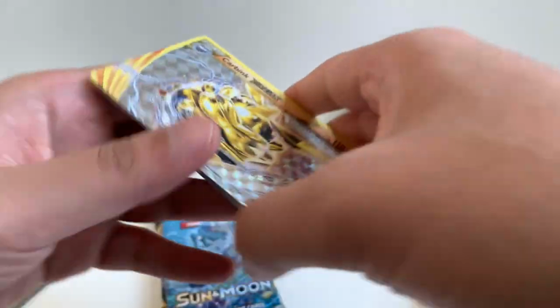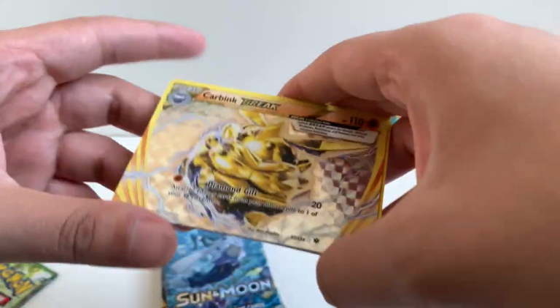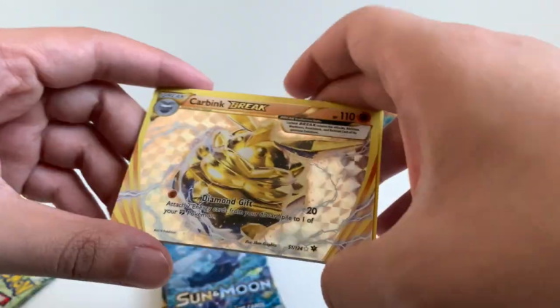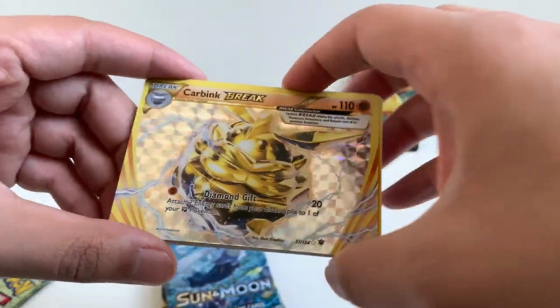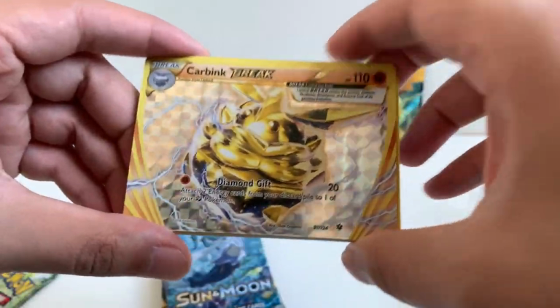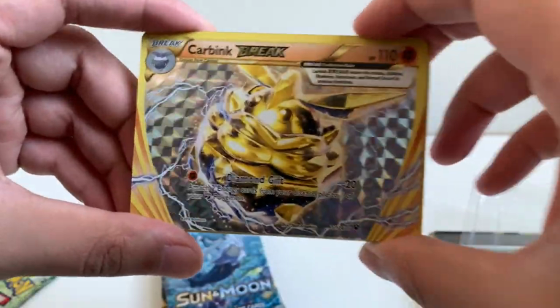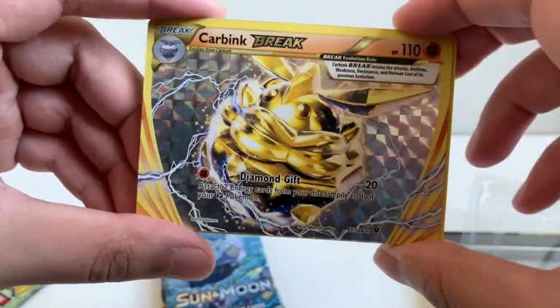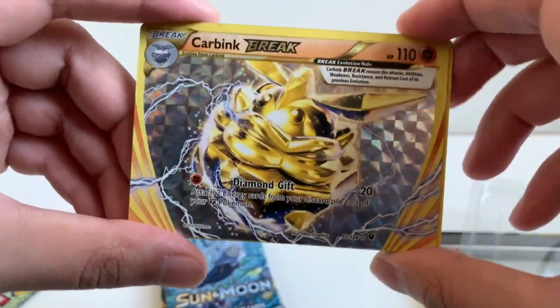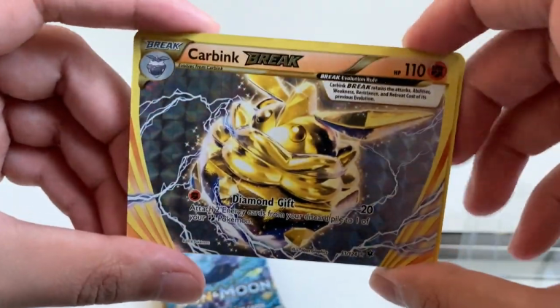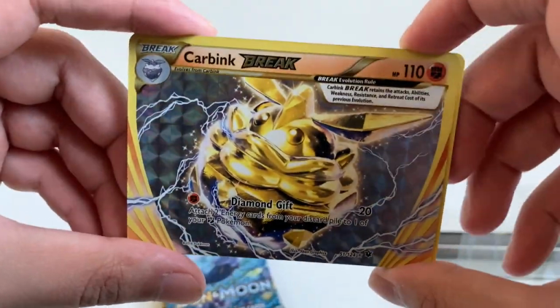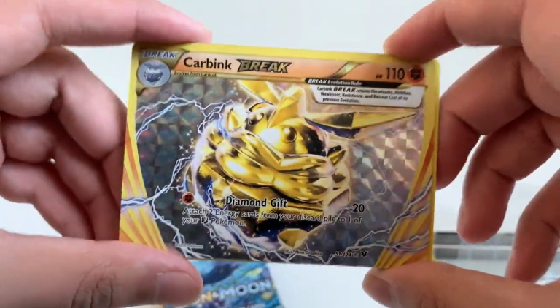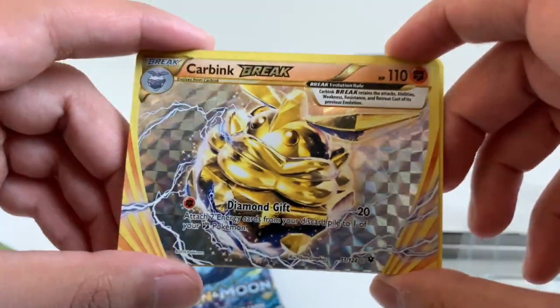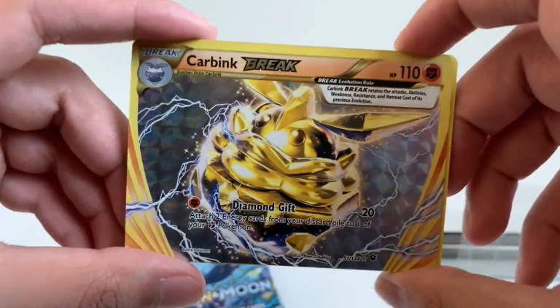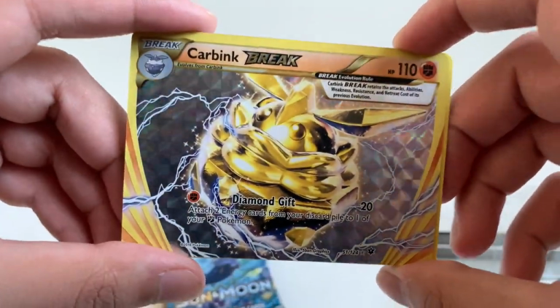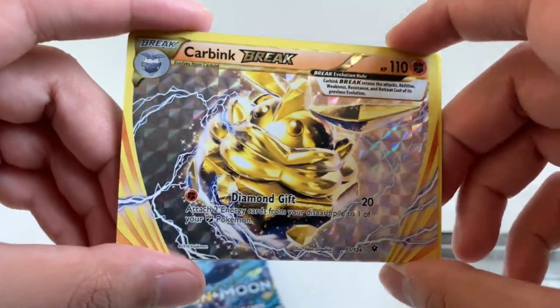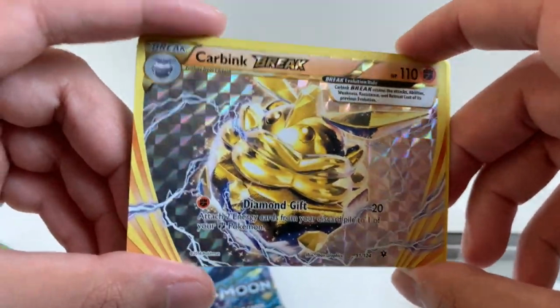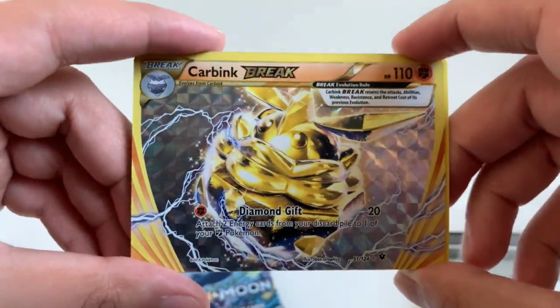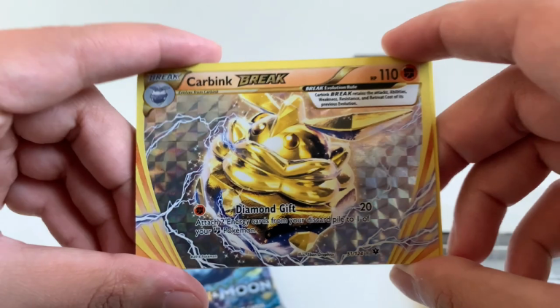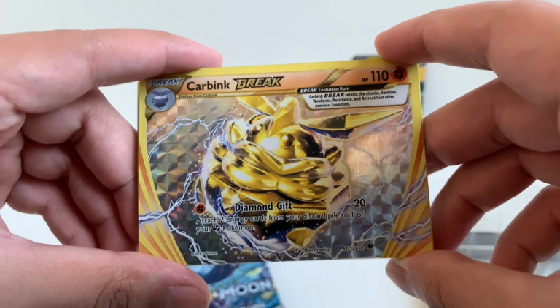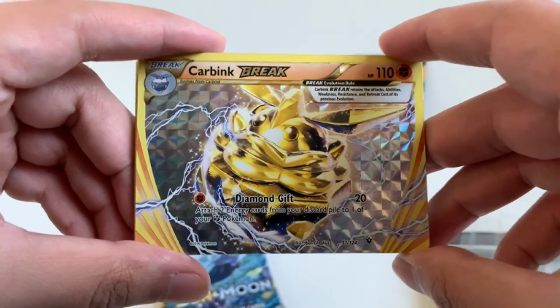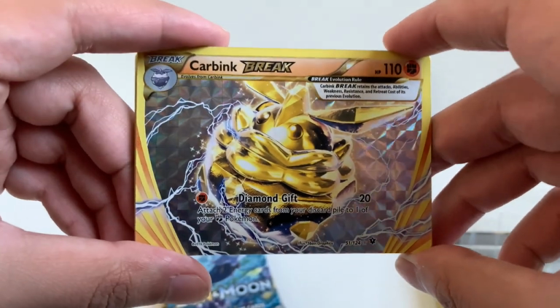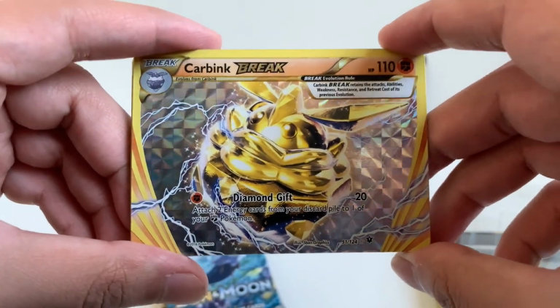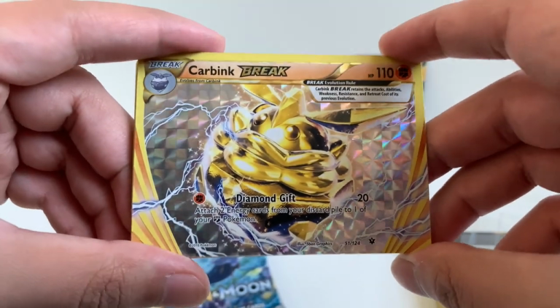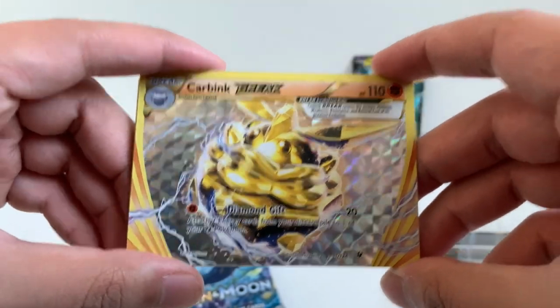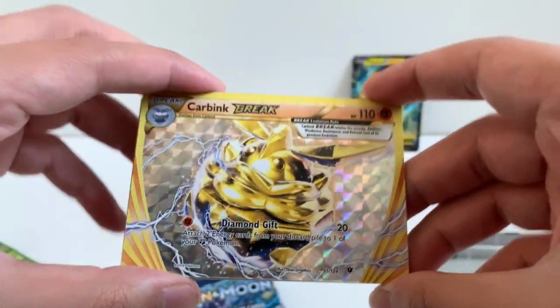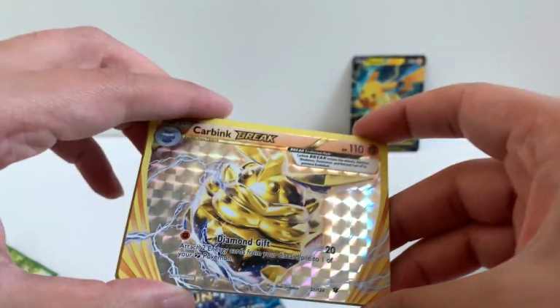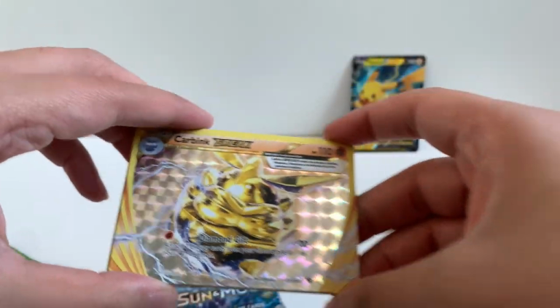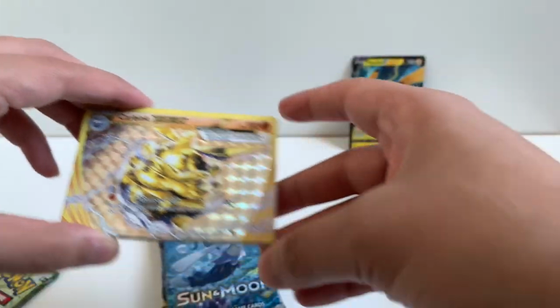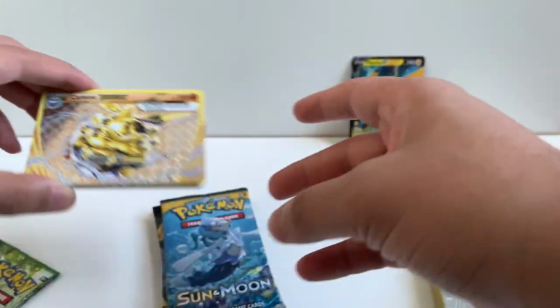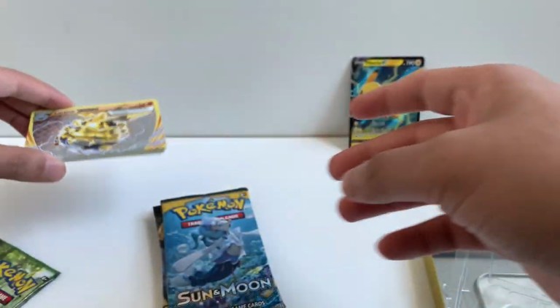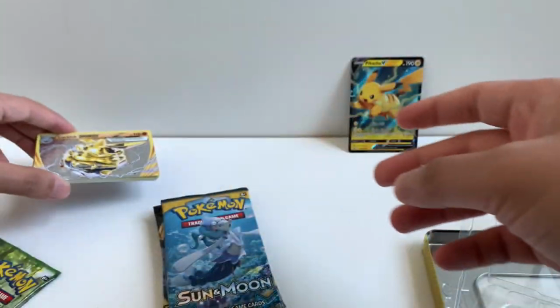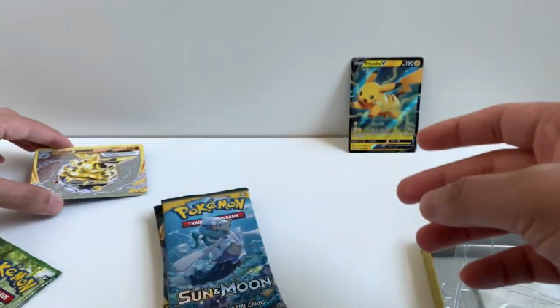I don't really like BREAK cards, but this one looks pretty cute — the Carbink encased in gold.